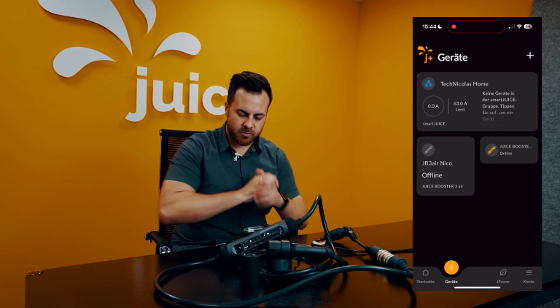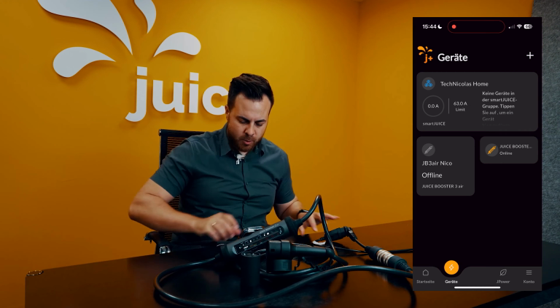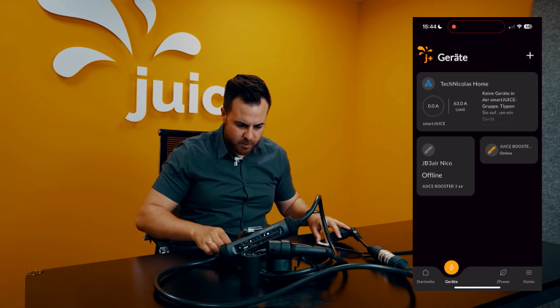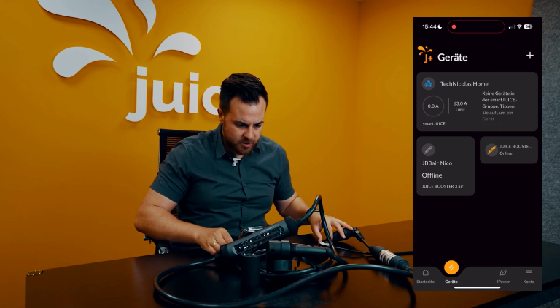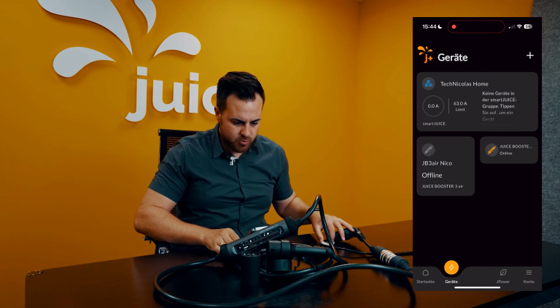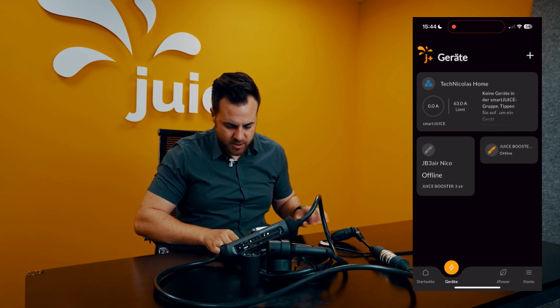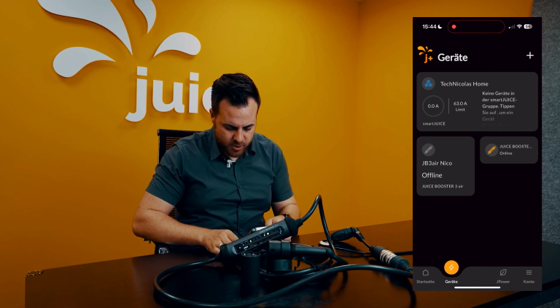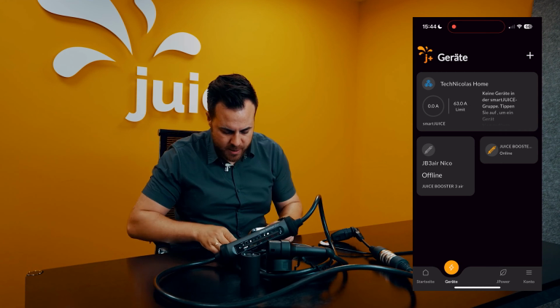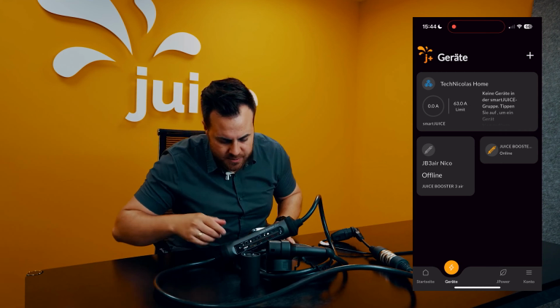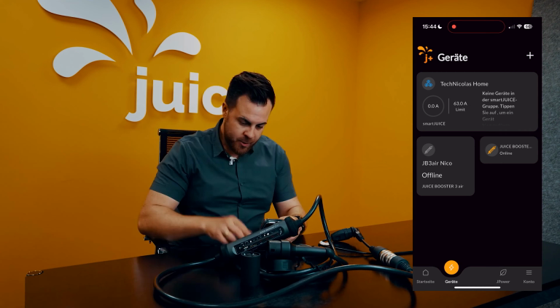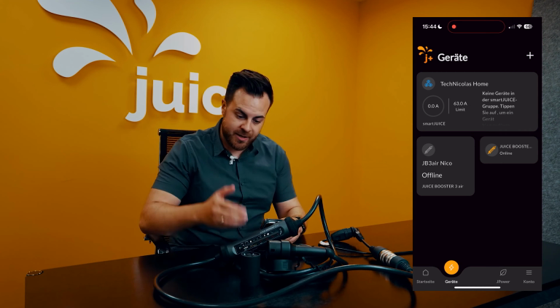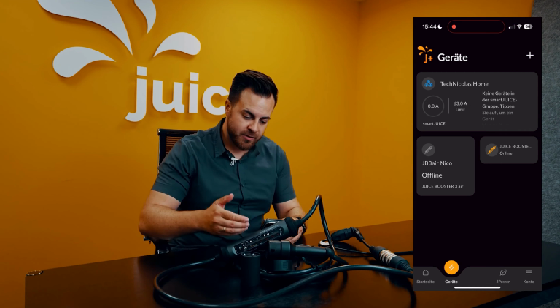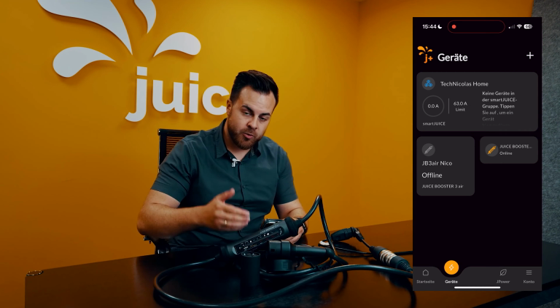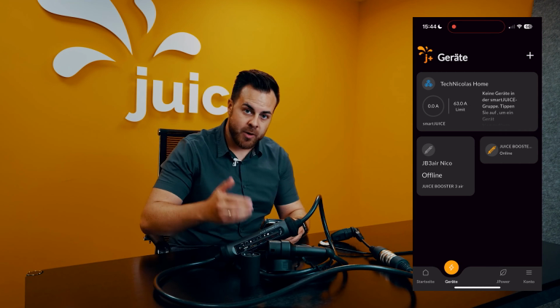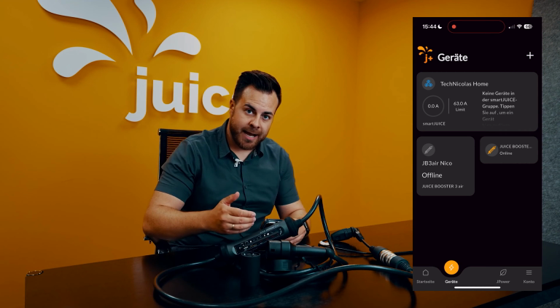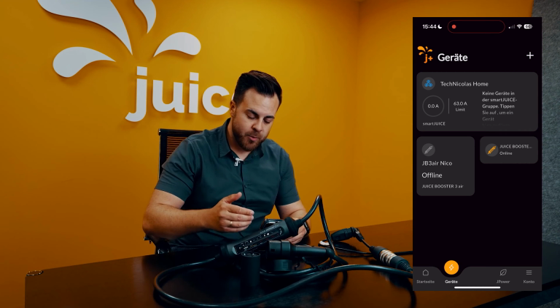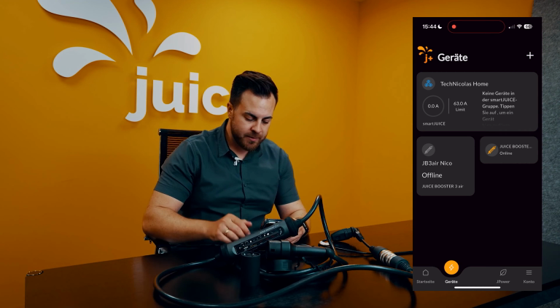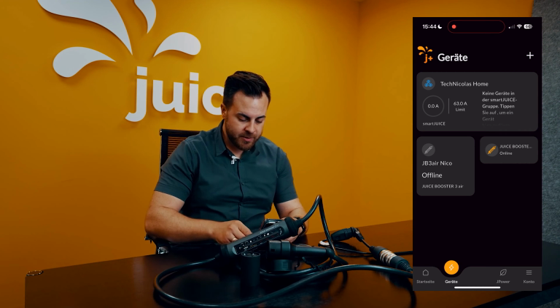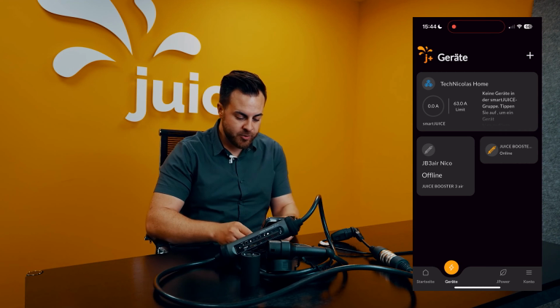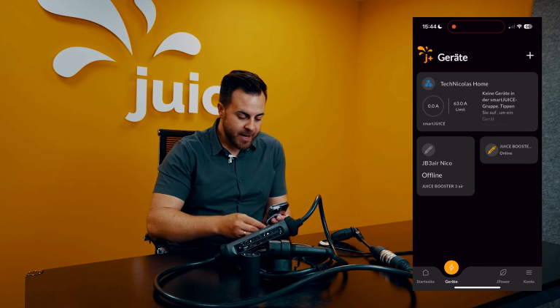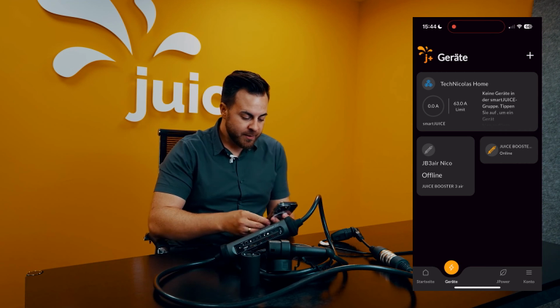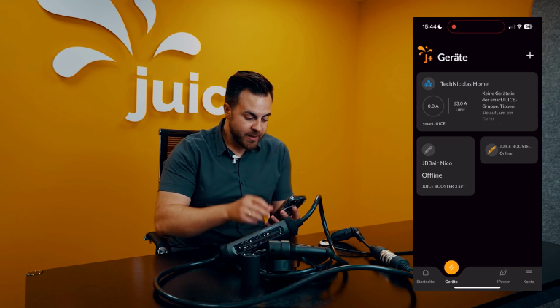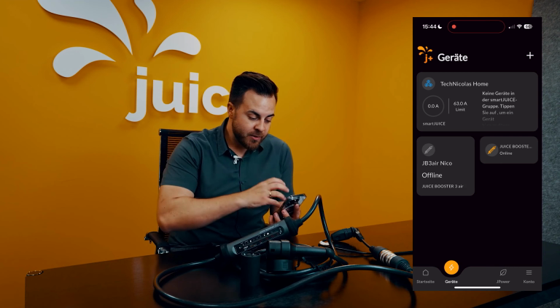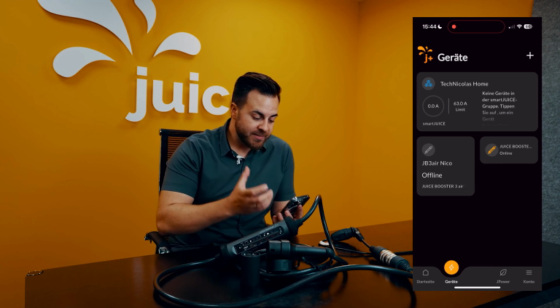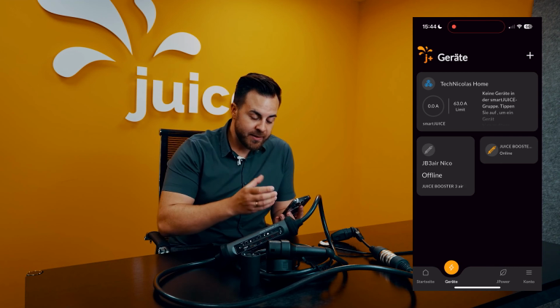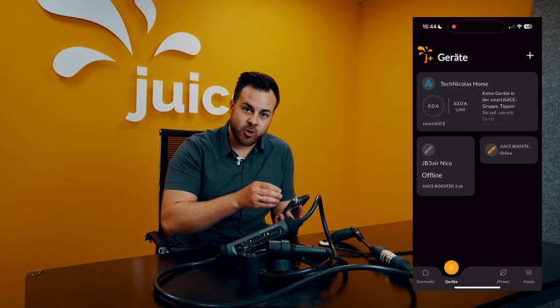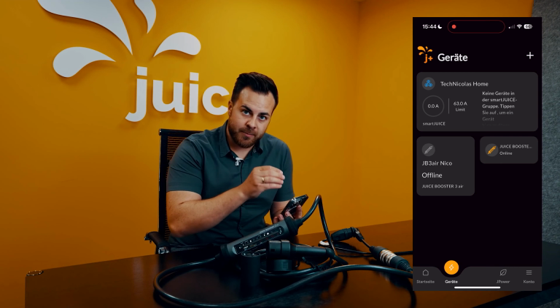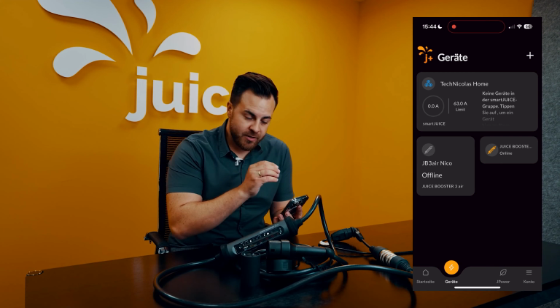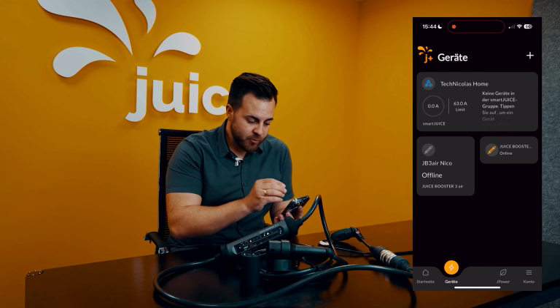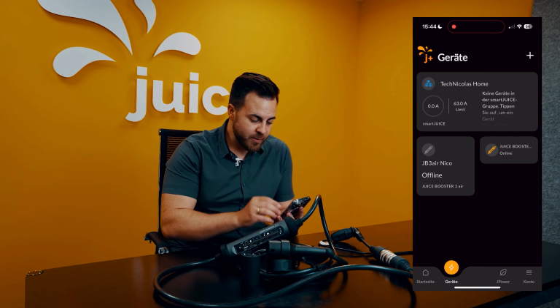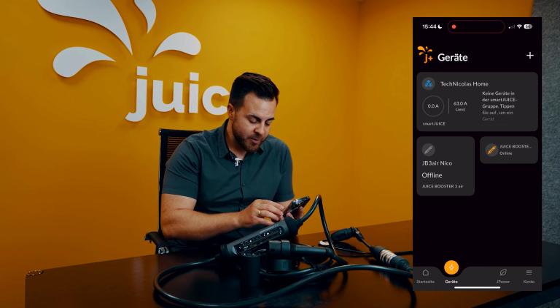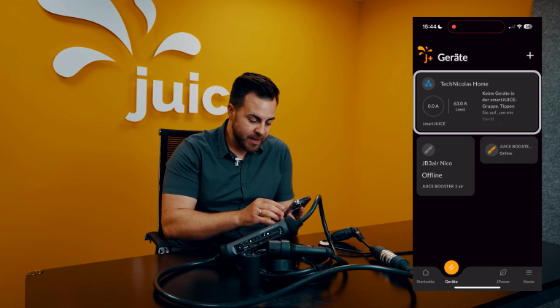So now we come to the booster here. It is now connected to the WLAN. Now you can see the load management group here again.